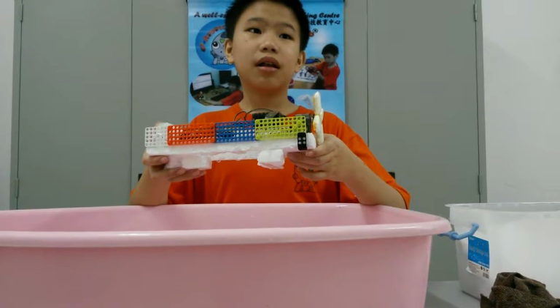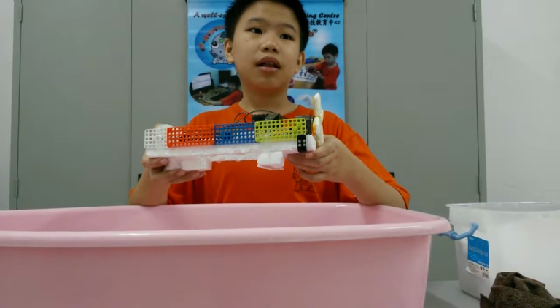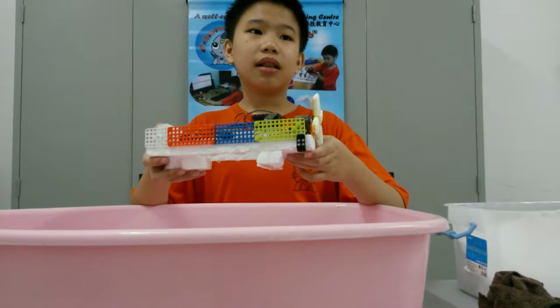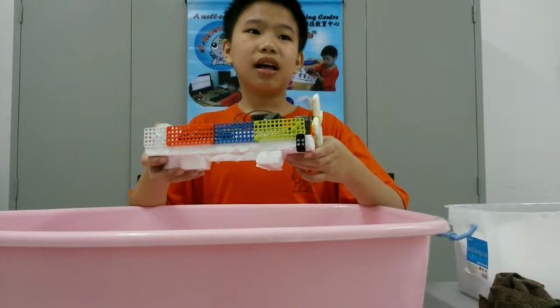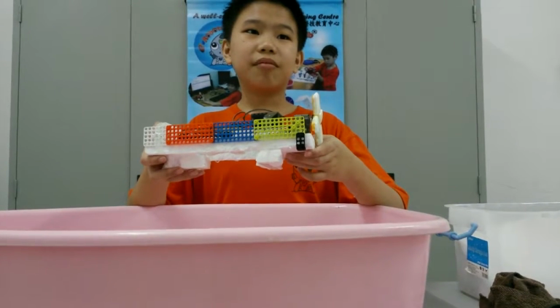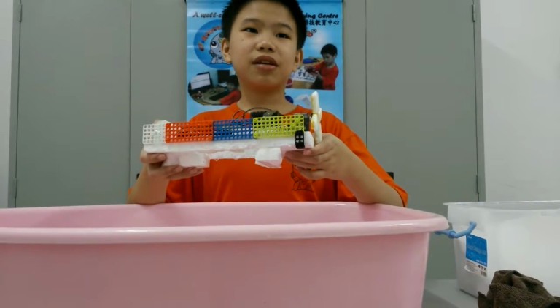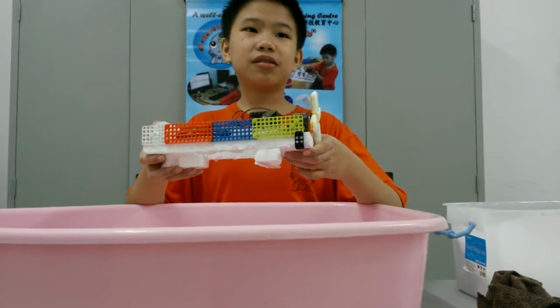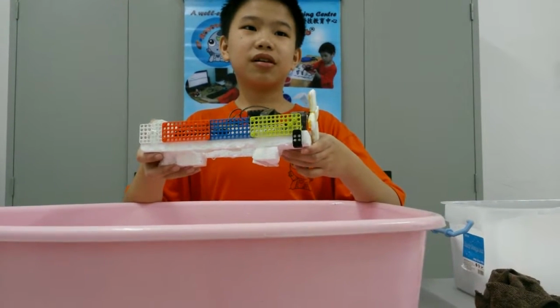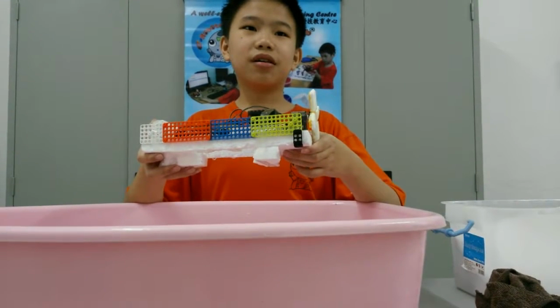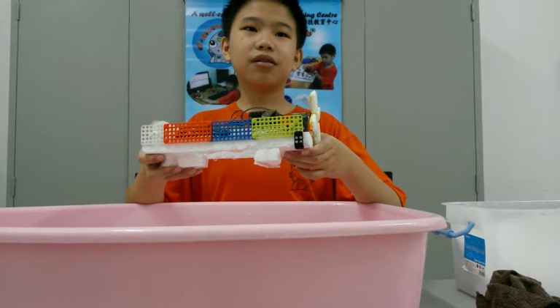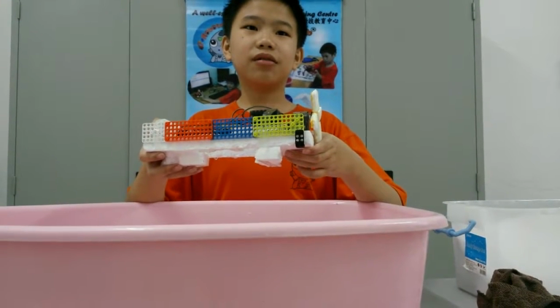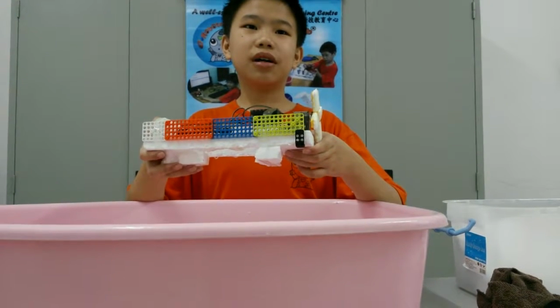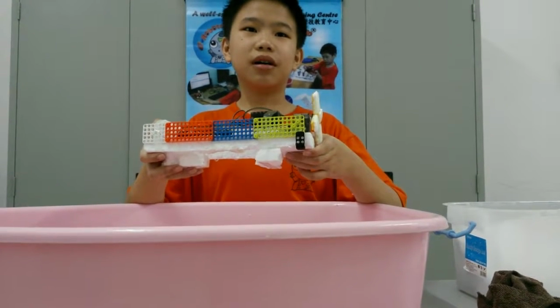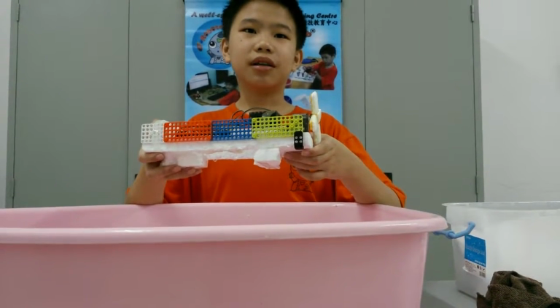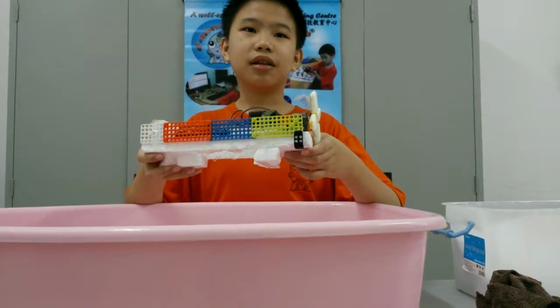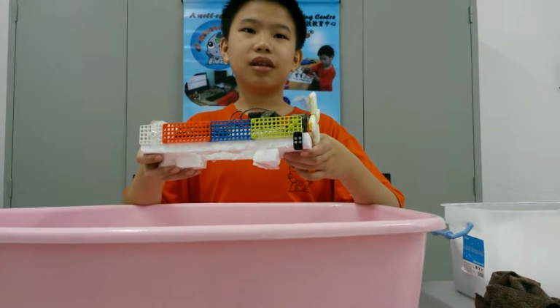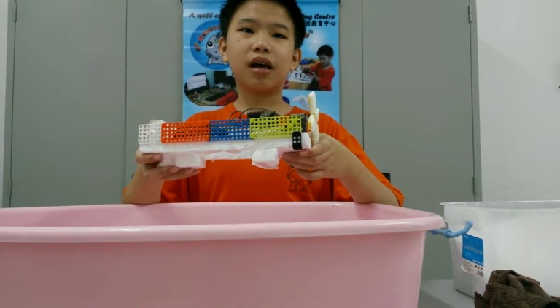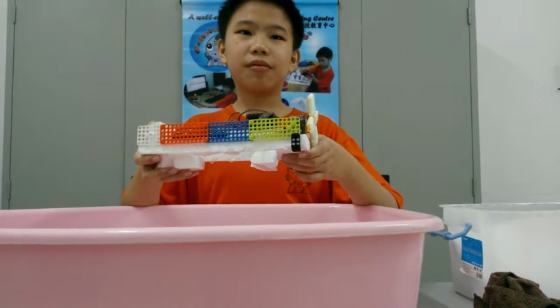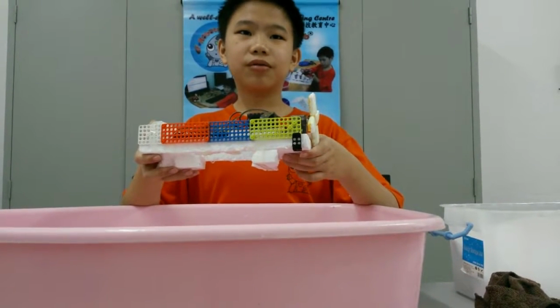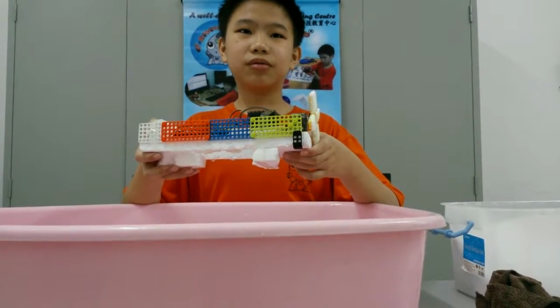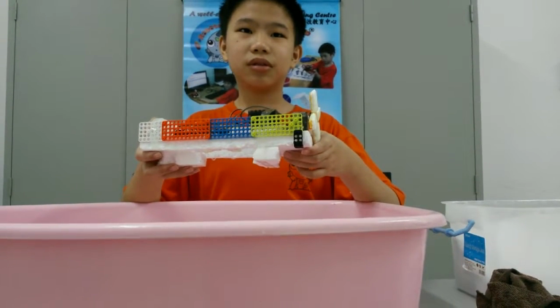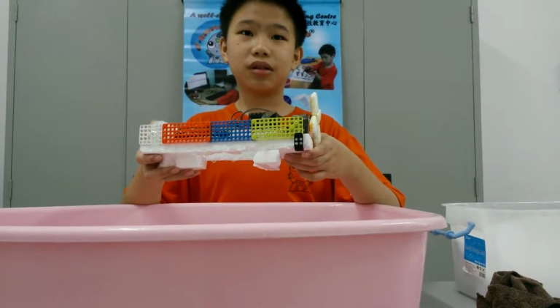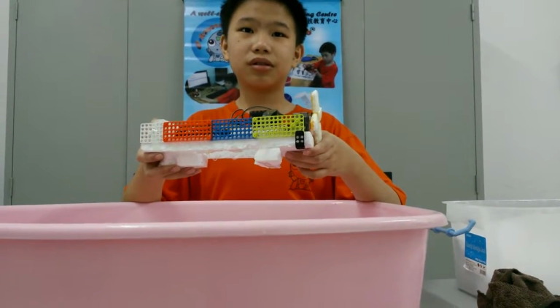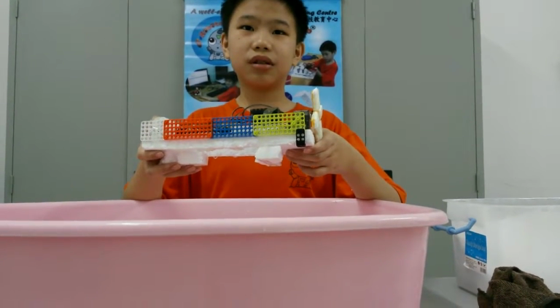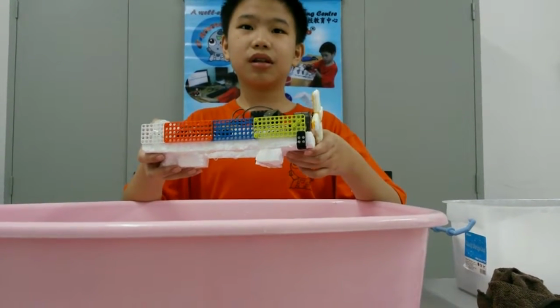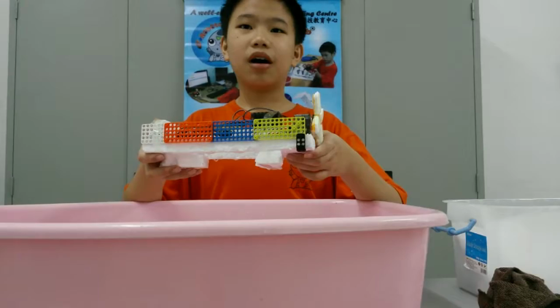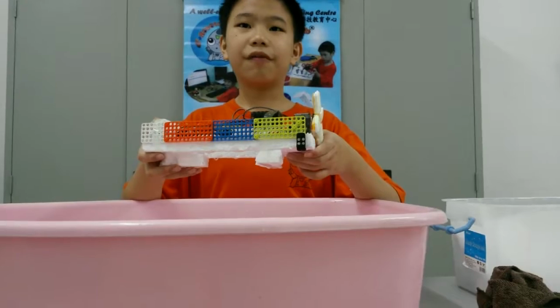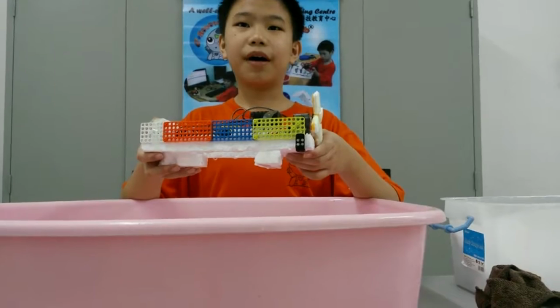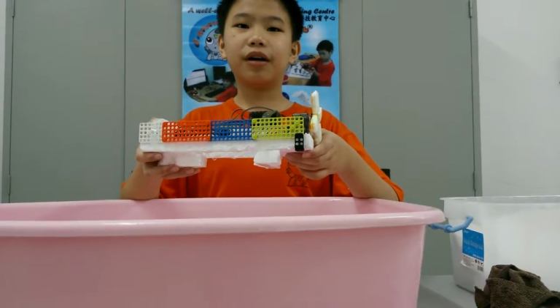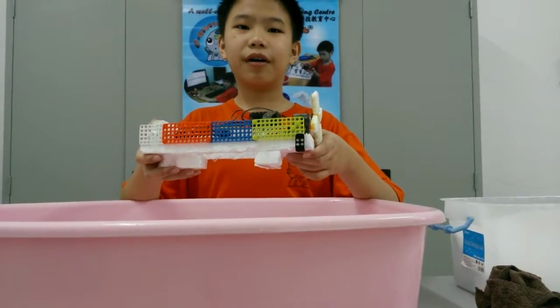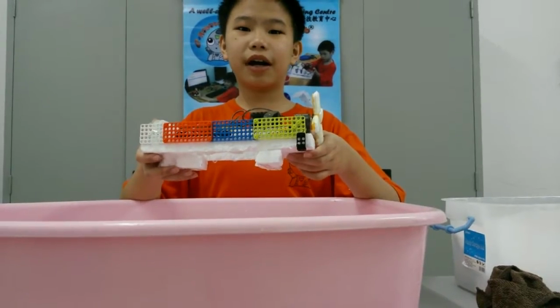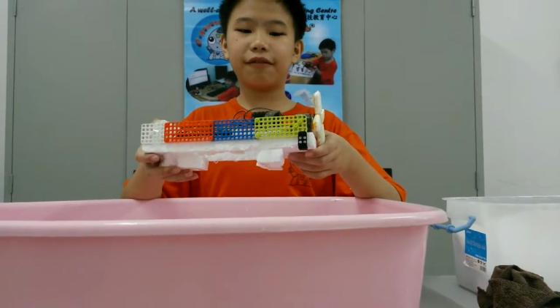Let me show you a demonstration of my hovercraft.